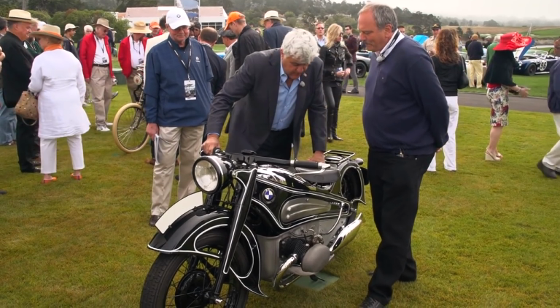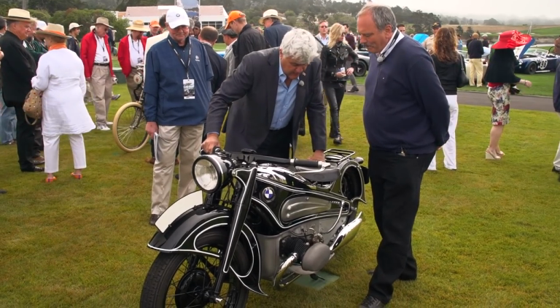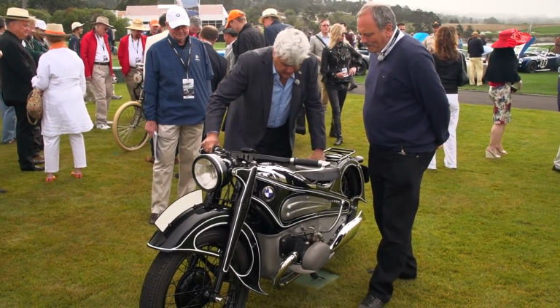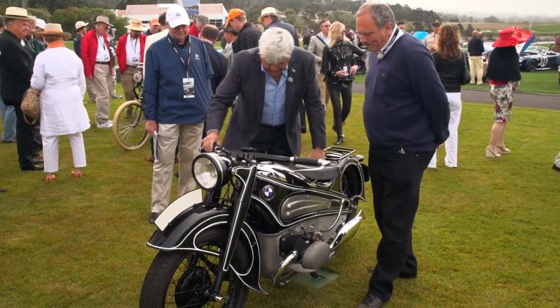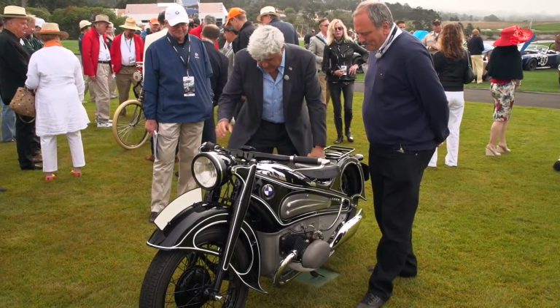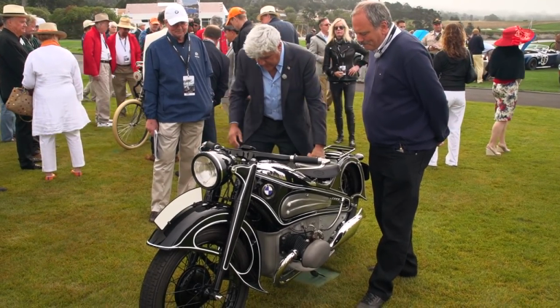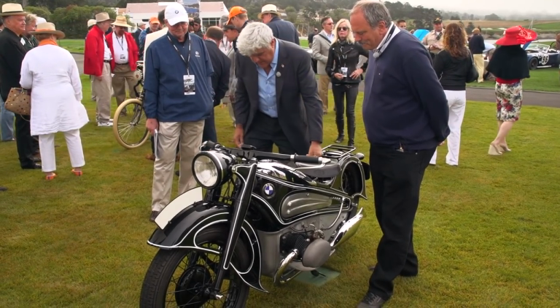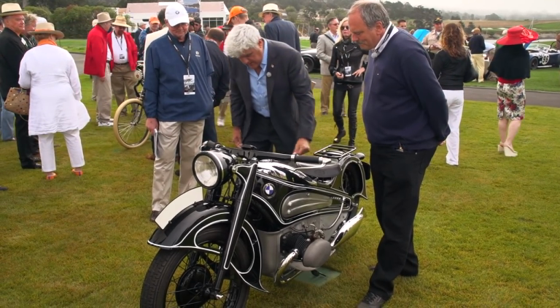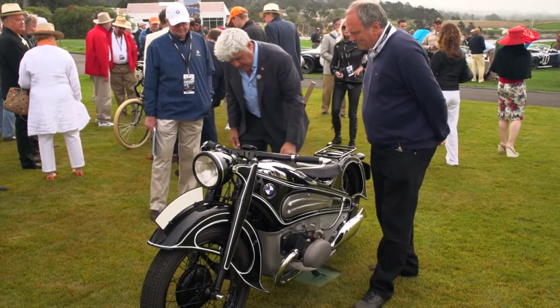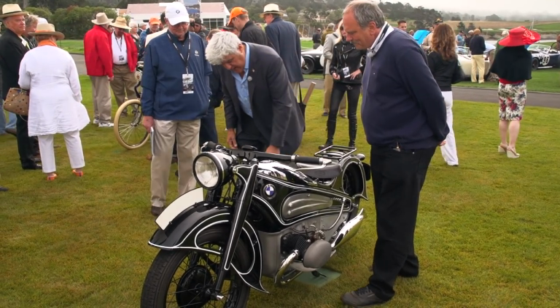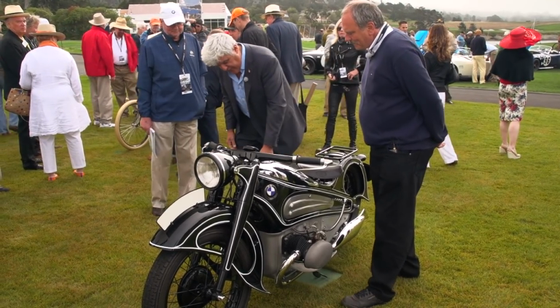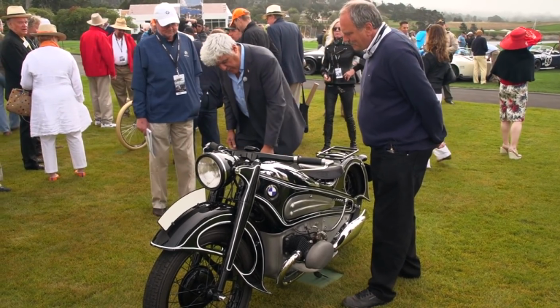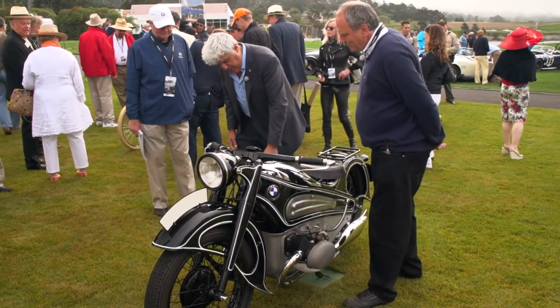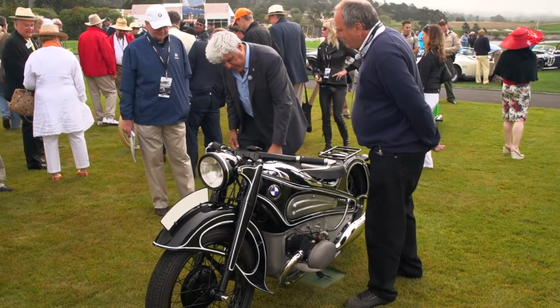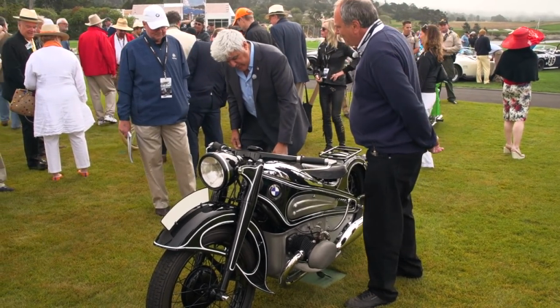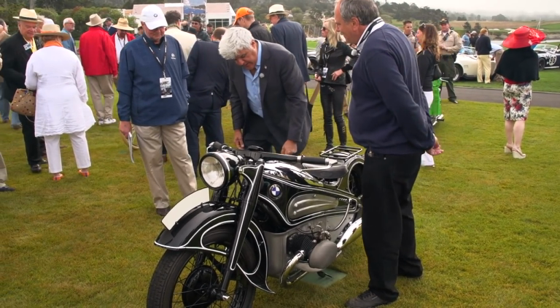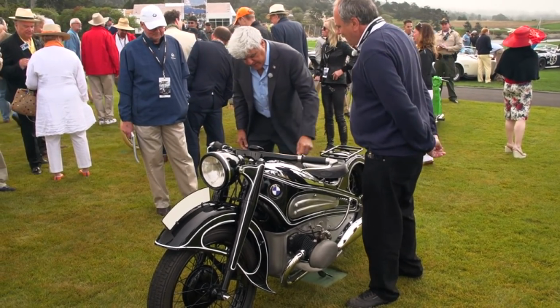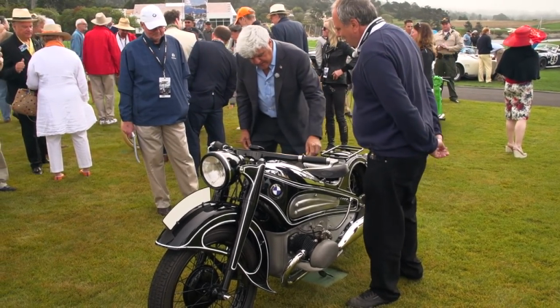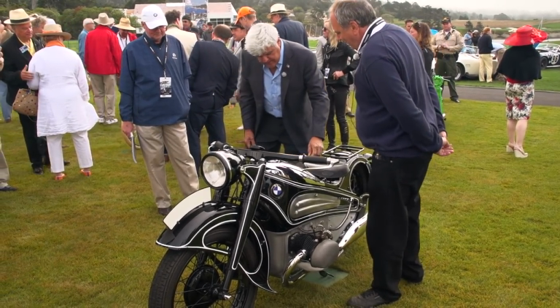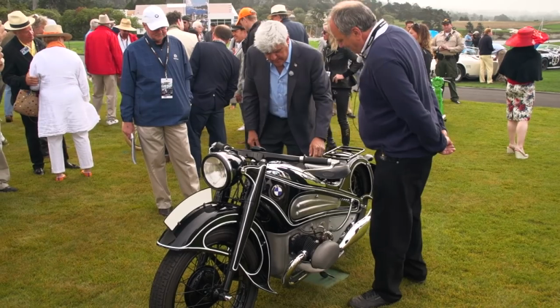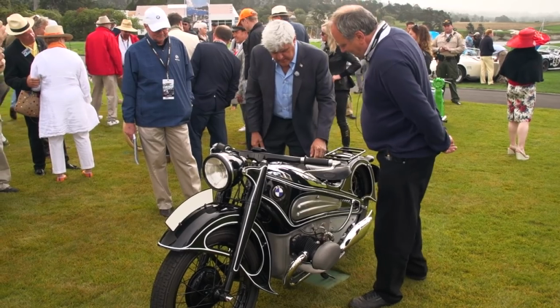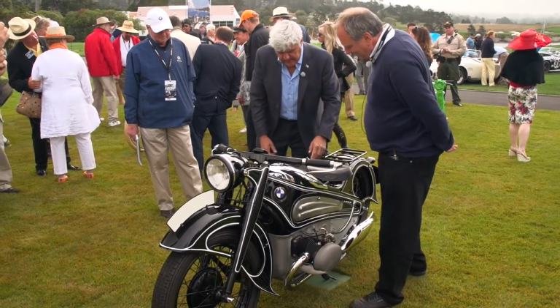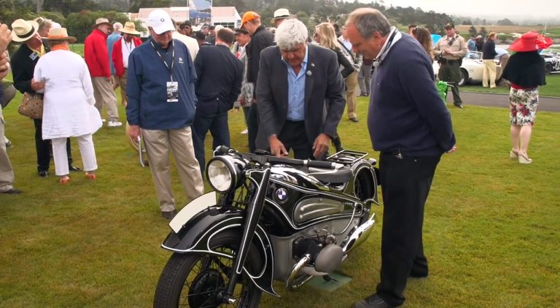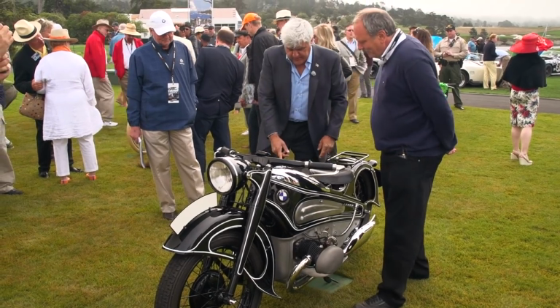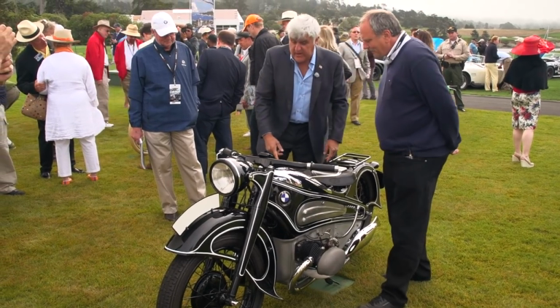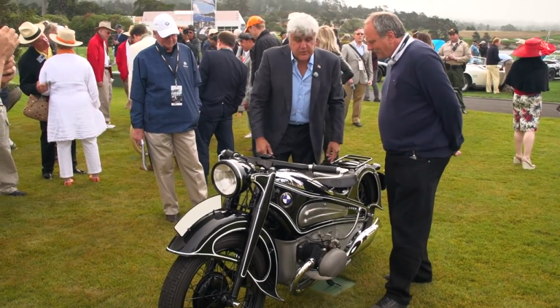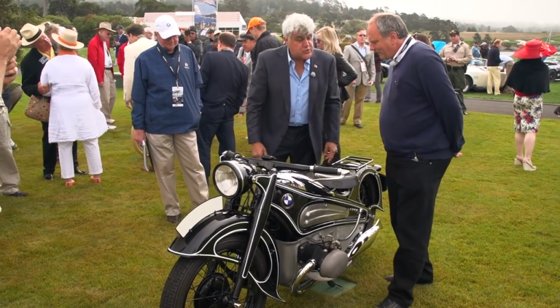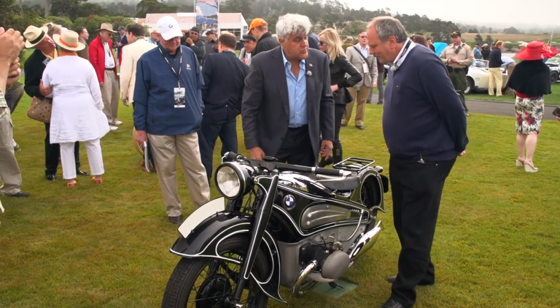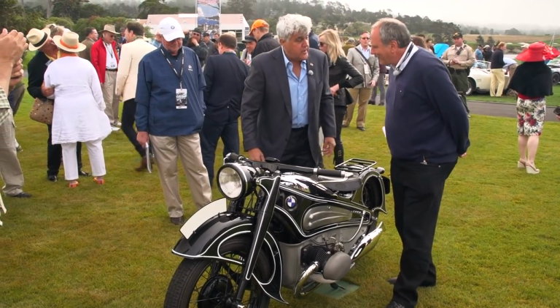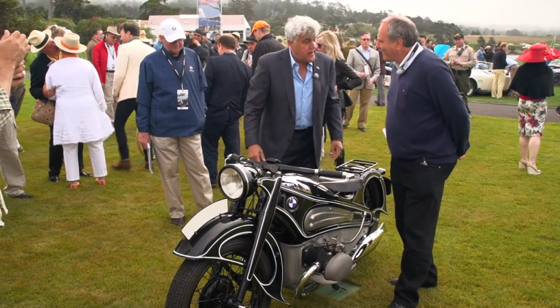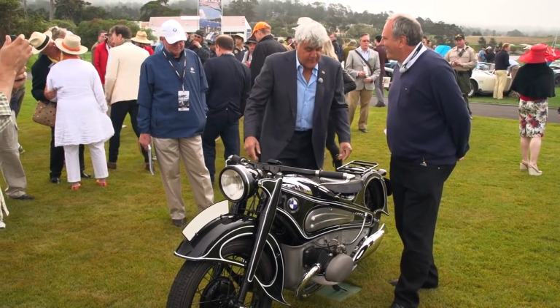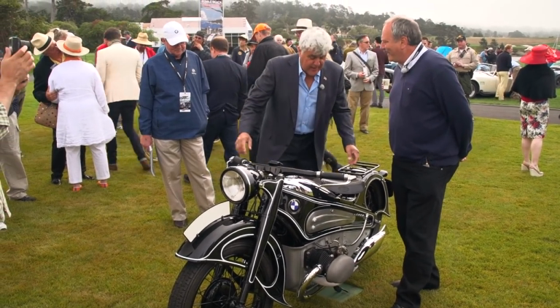Very nice. And, of course, it has floorboards as well. Yeah — when you get gasoline on your shoe, you've got to have that.